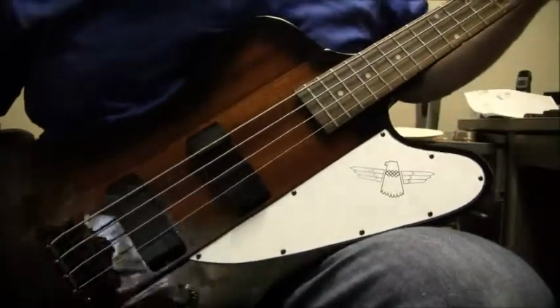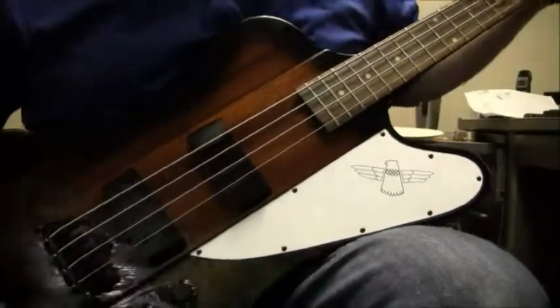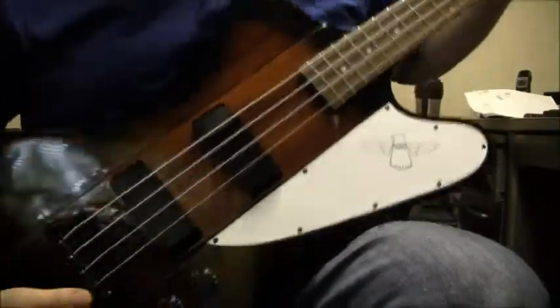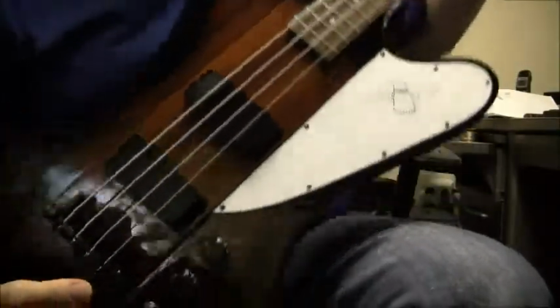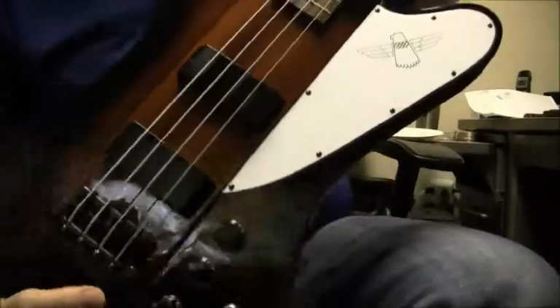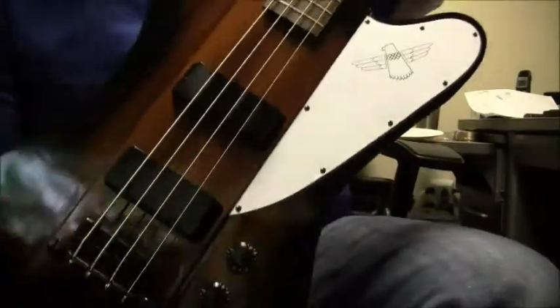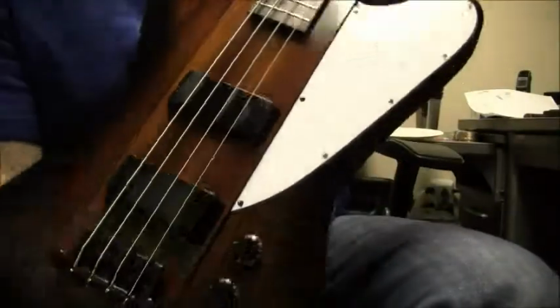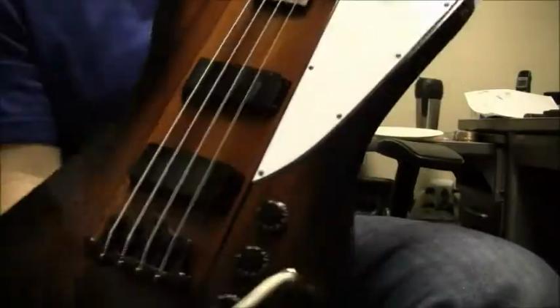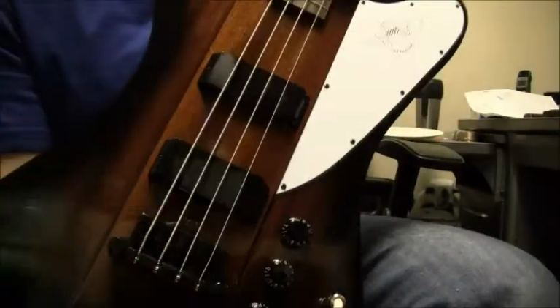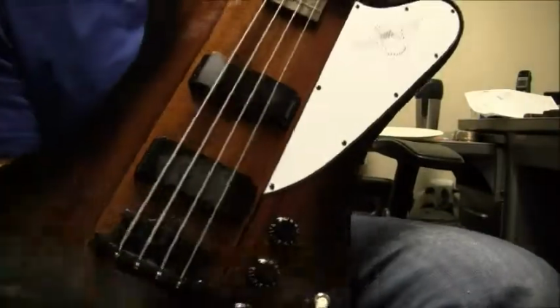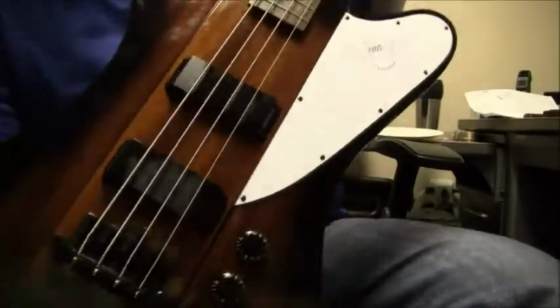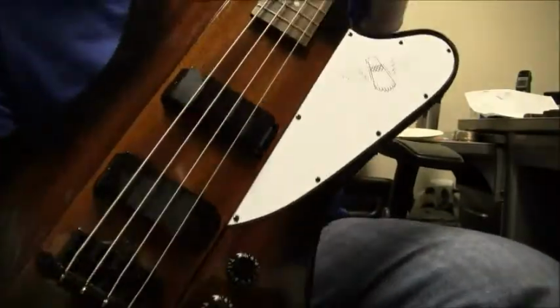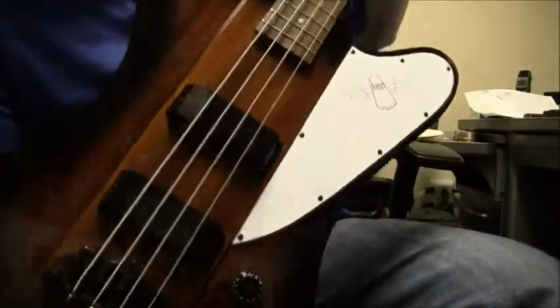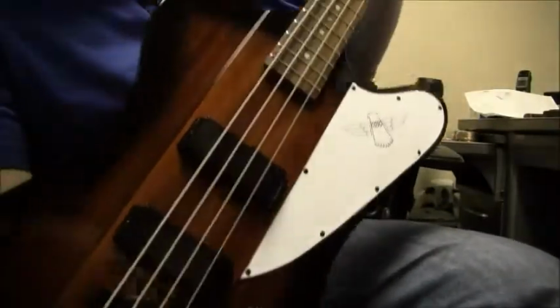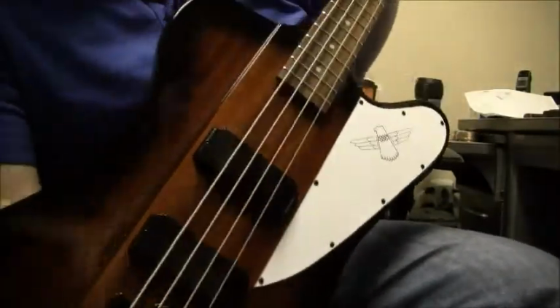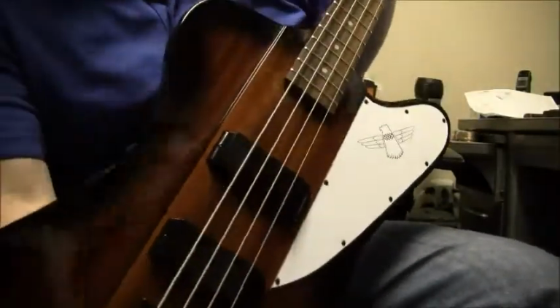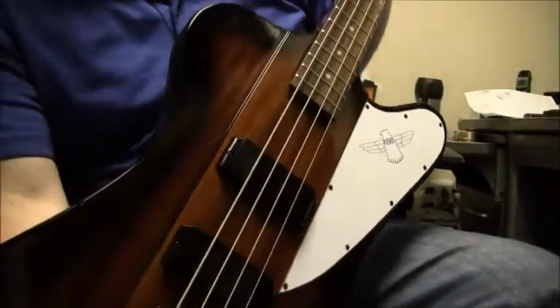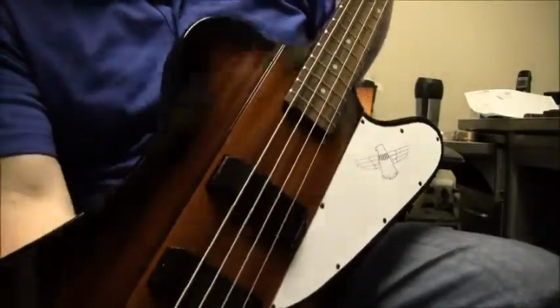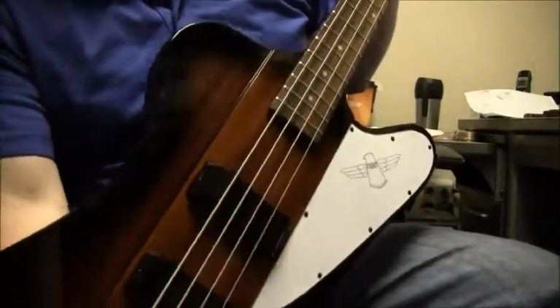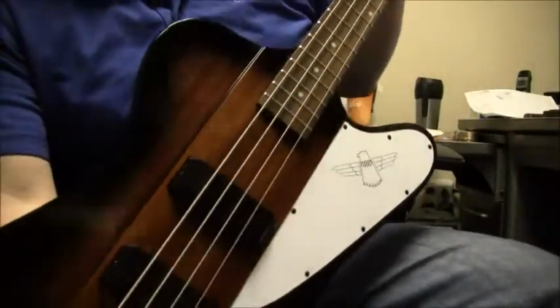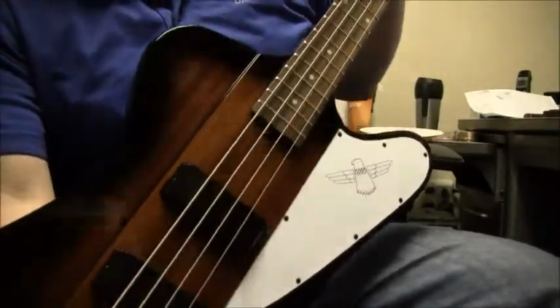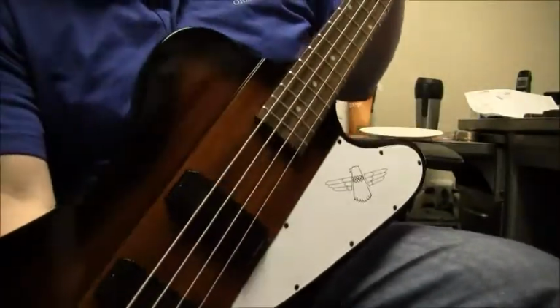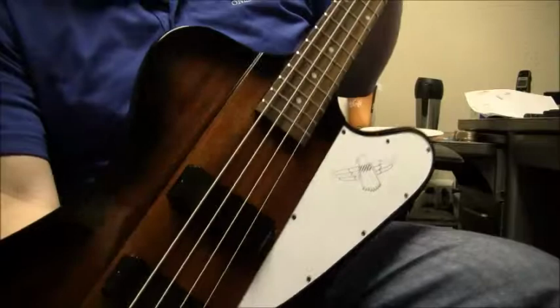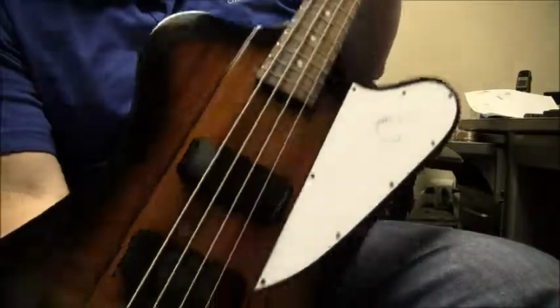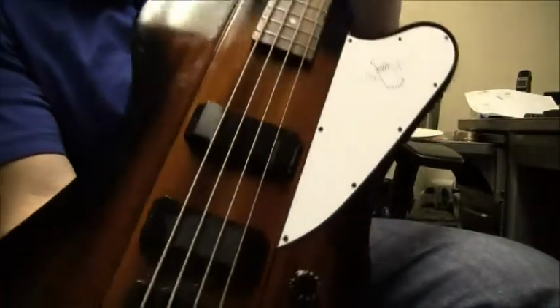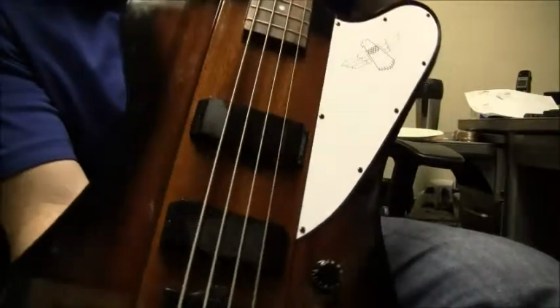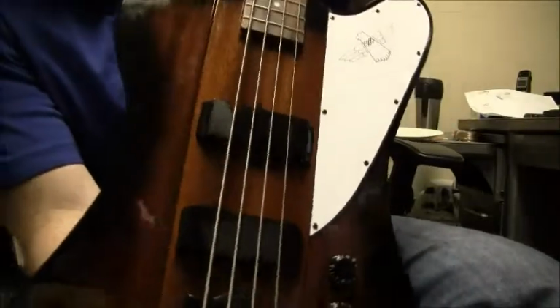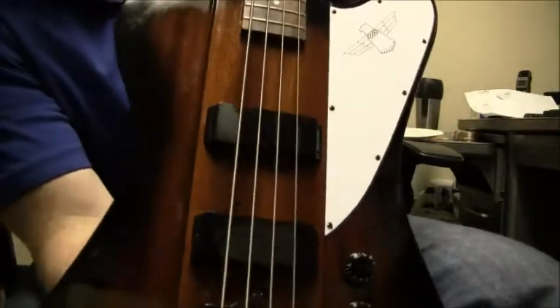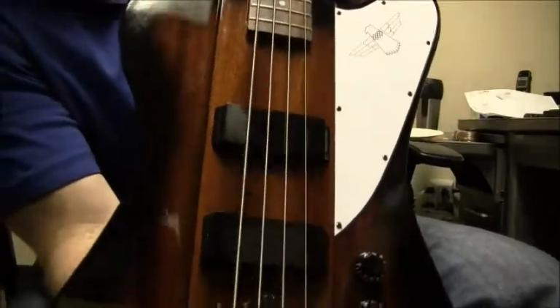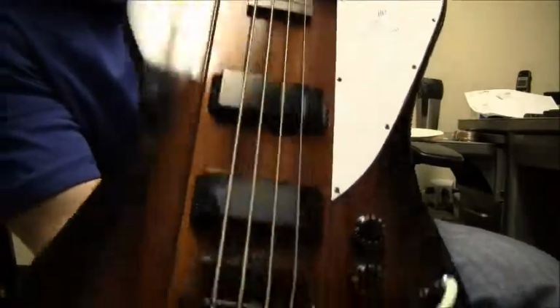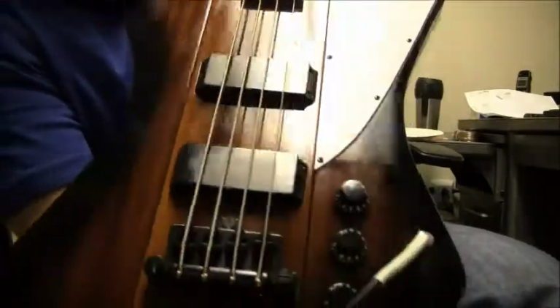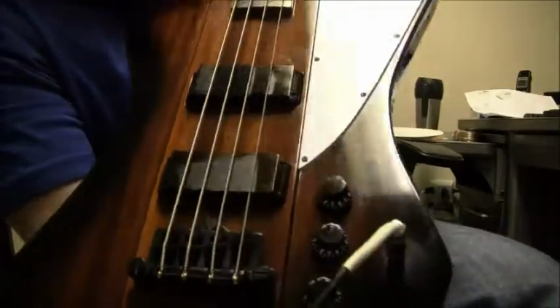Sam from B Sharp Guitars again, and with me is an Epiphone Thunderbird.